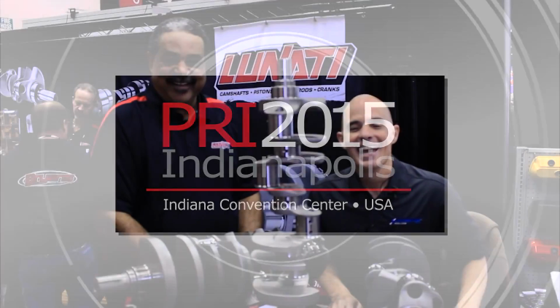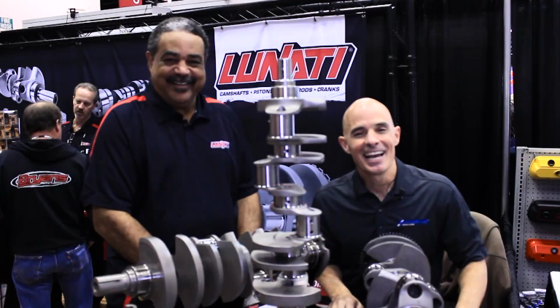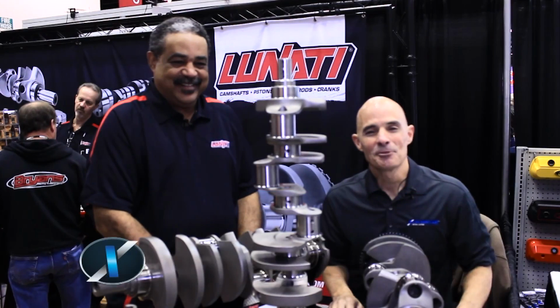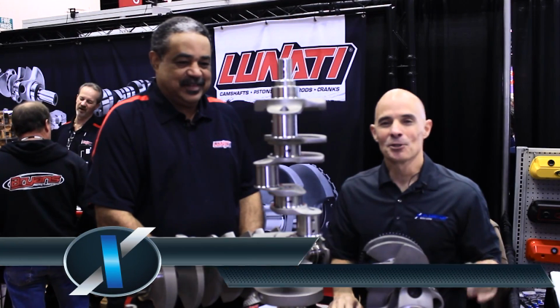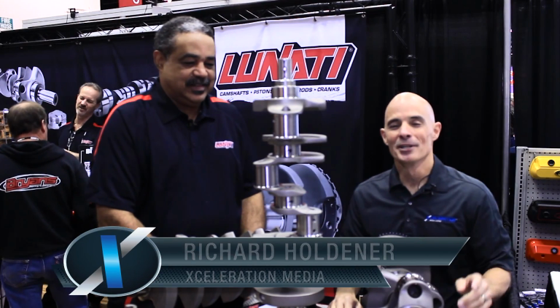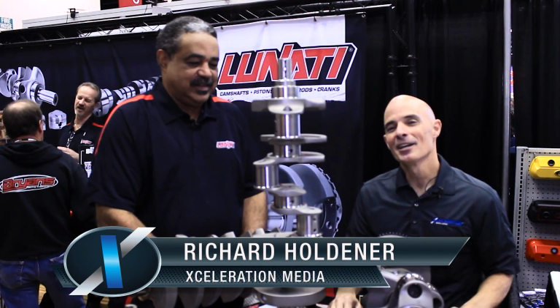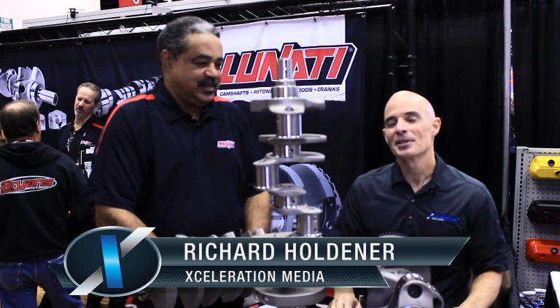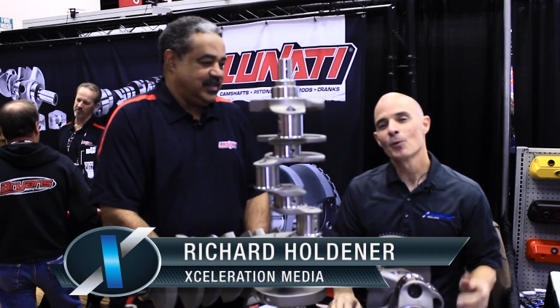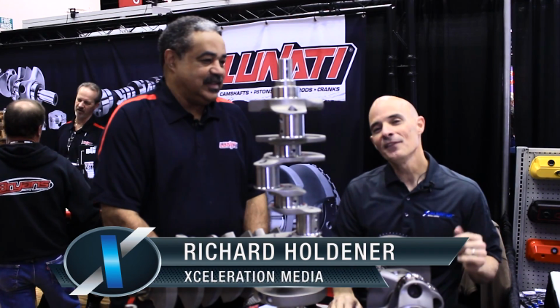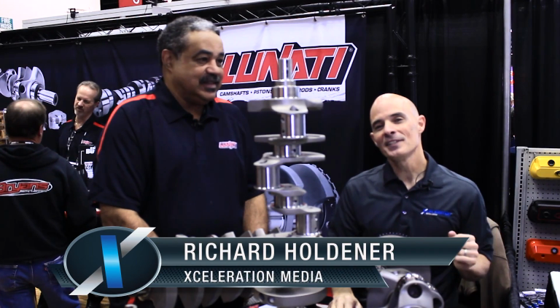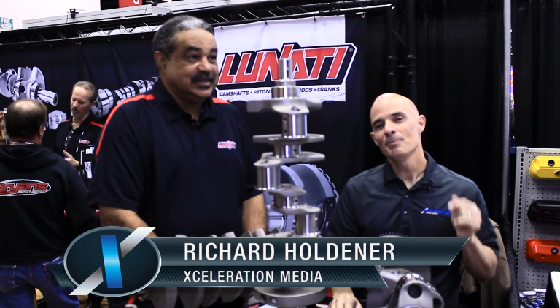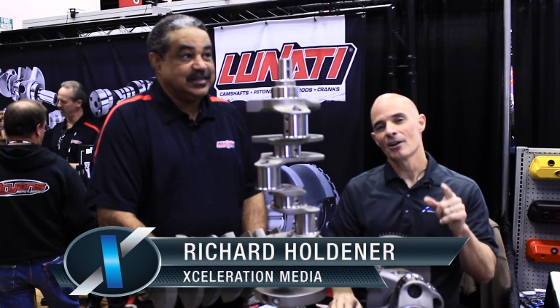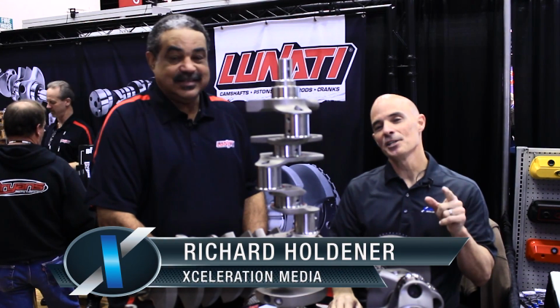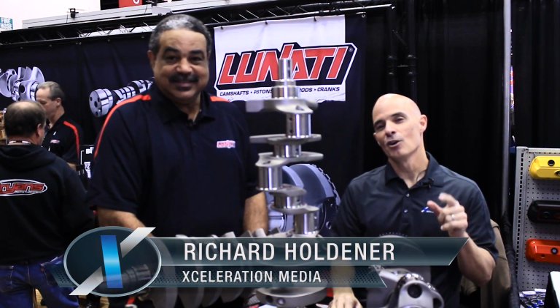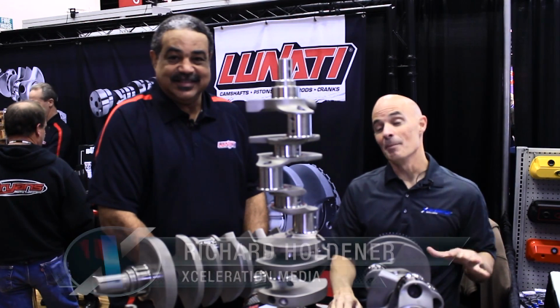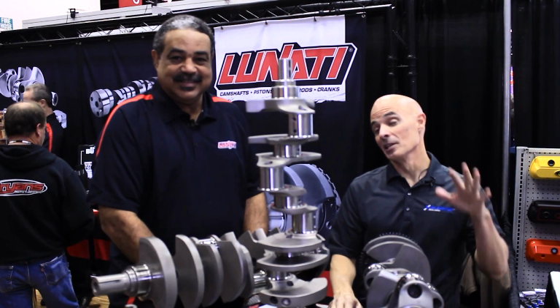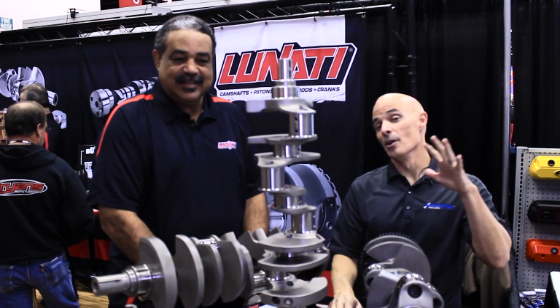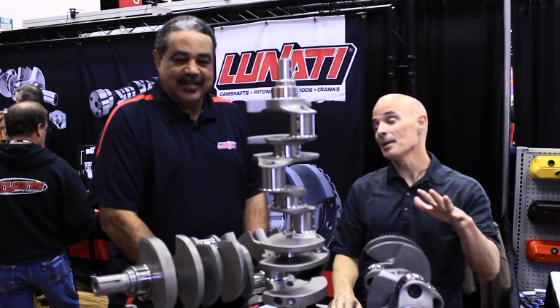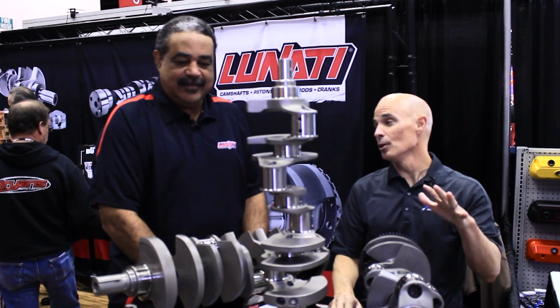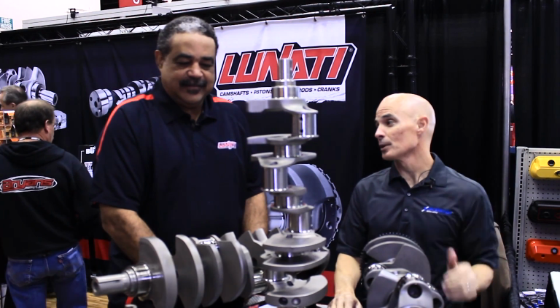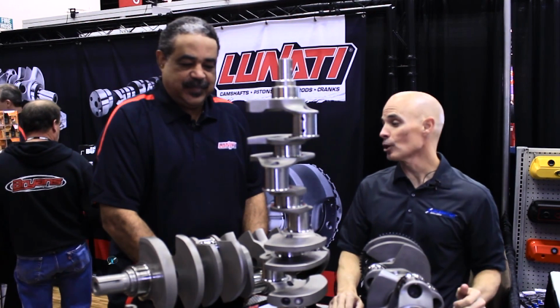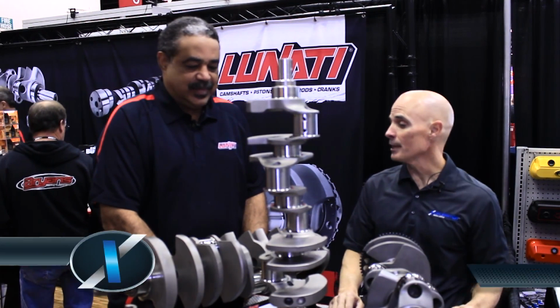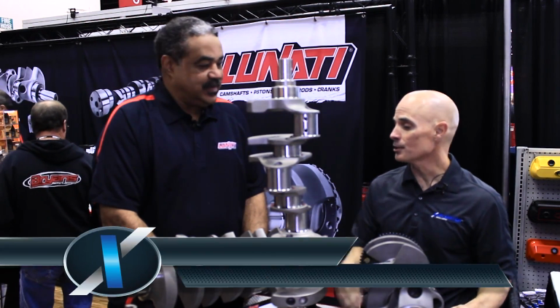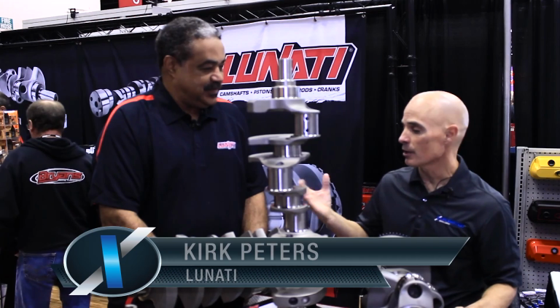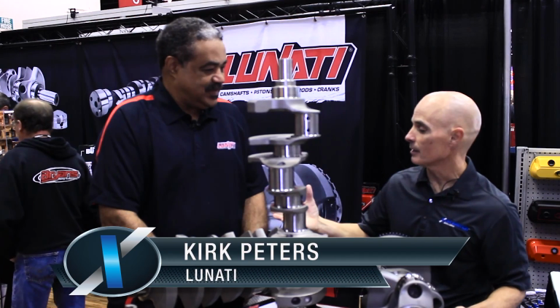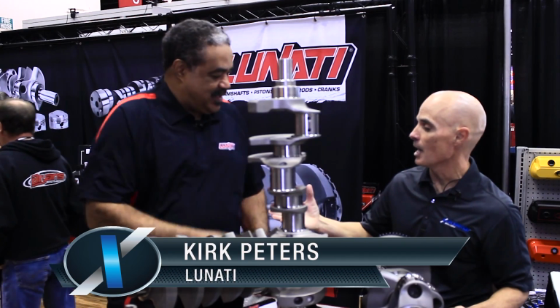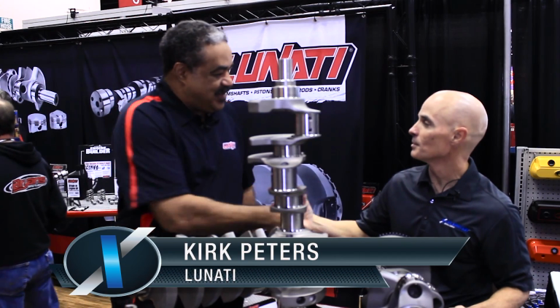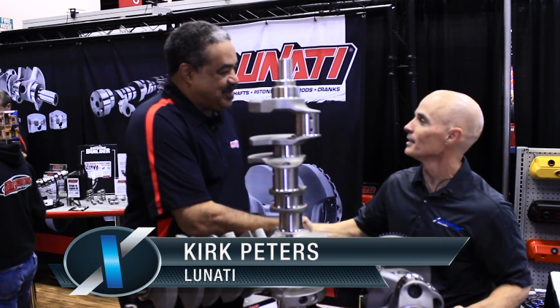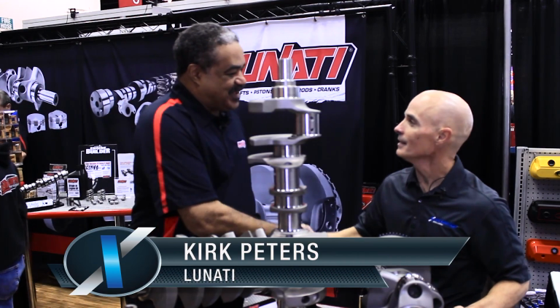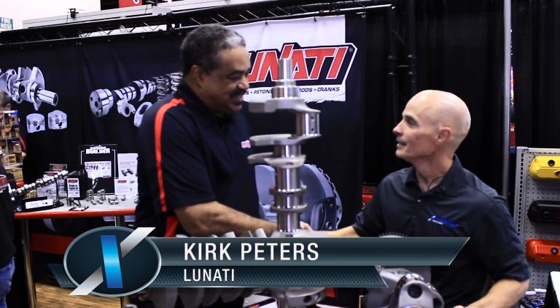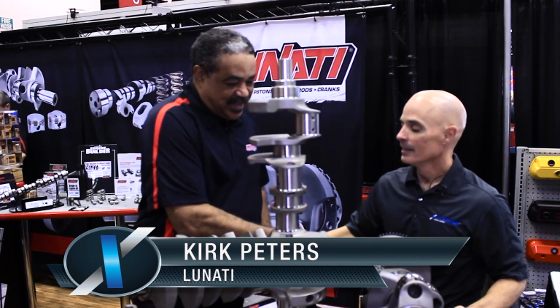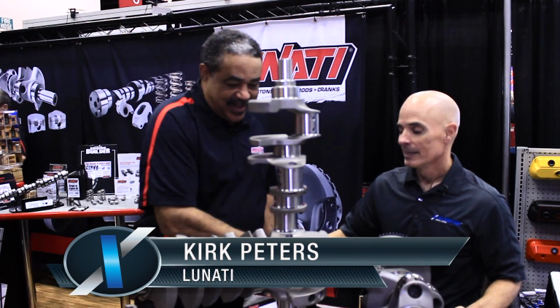Hey guys, Richard Holden here. I'm at the 2015 PRI show. I'm in the Lunati booth with Kirk Peters. Awesome to see you. Good to see you again.